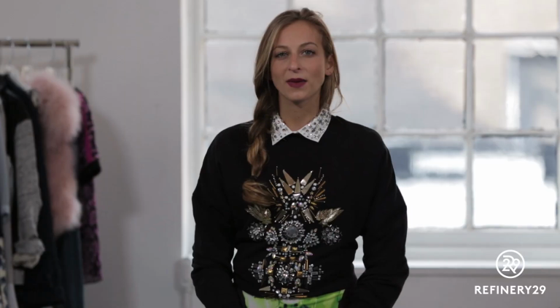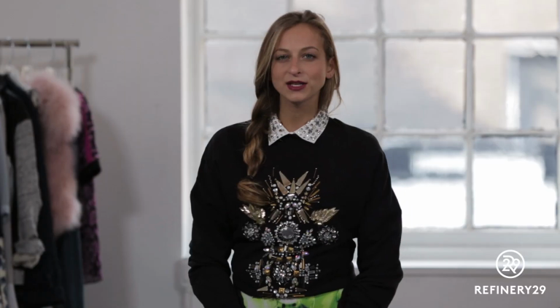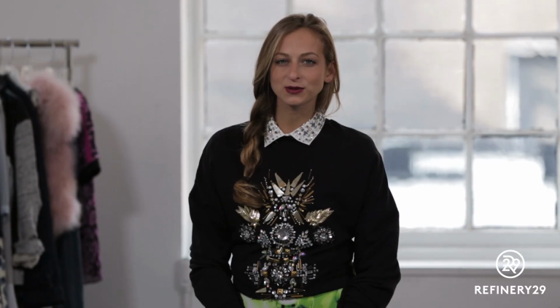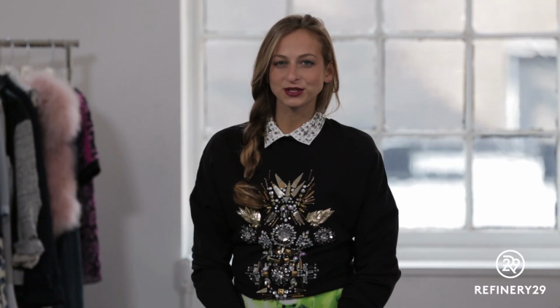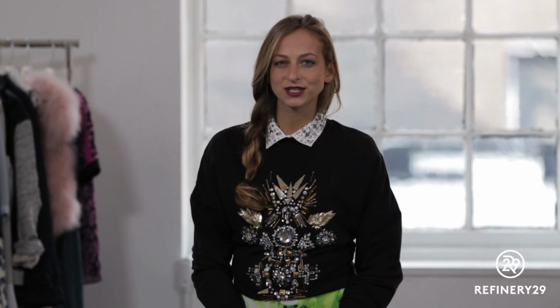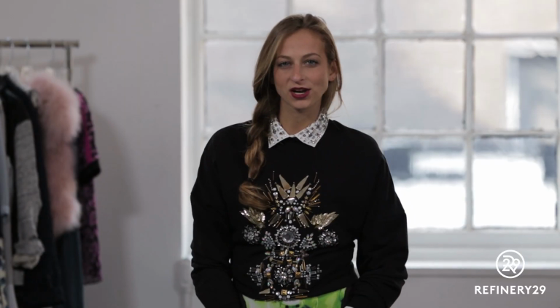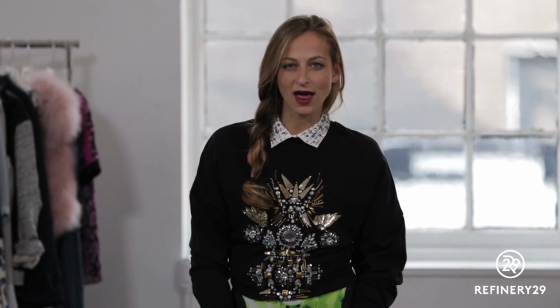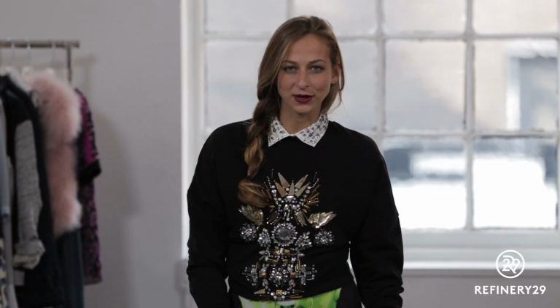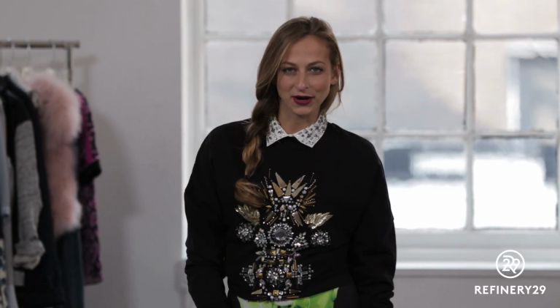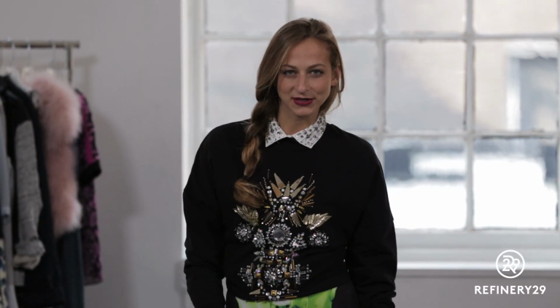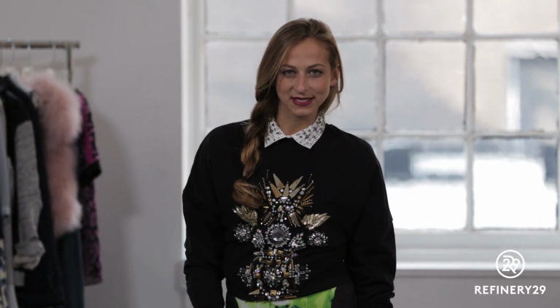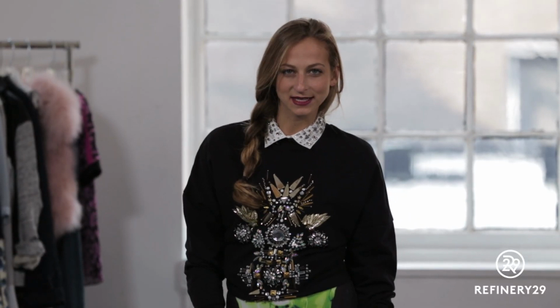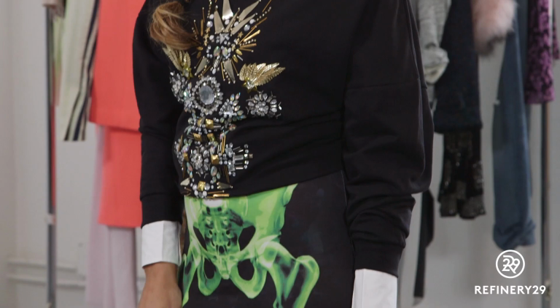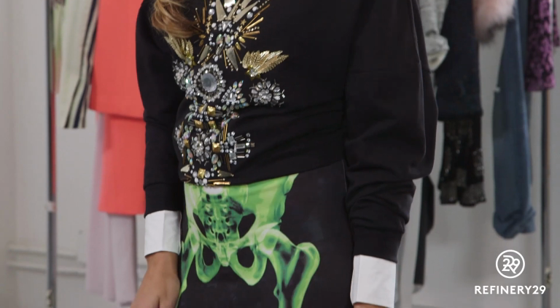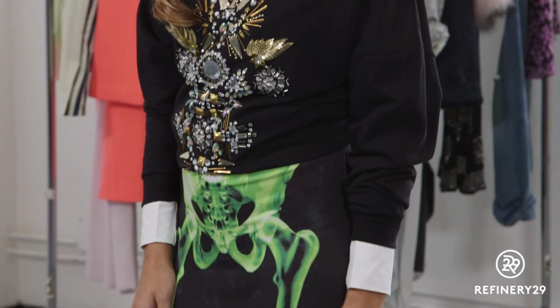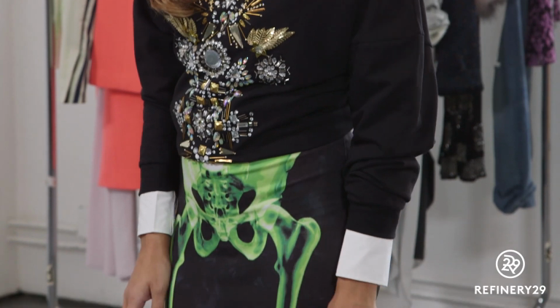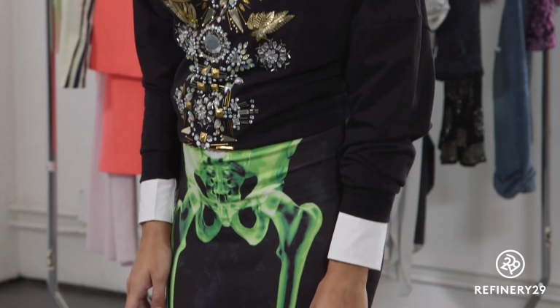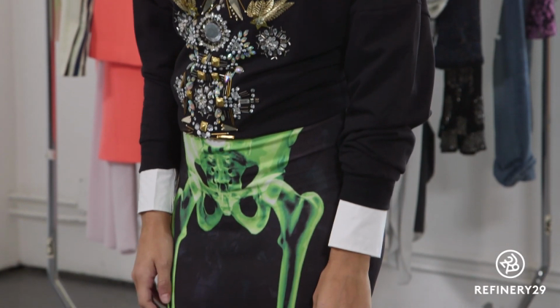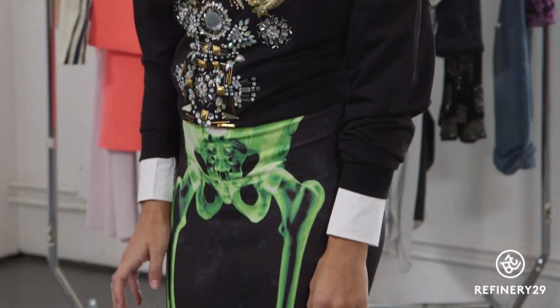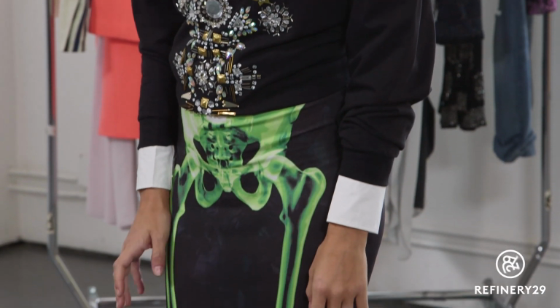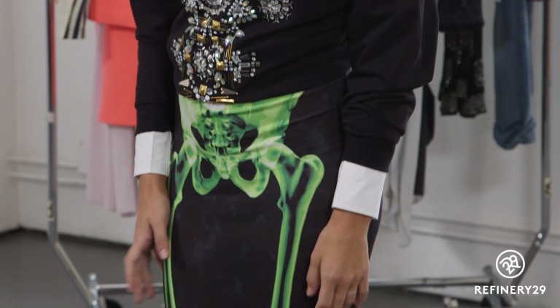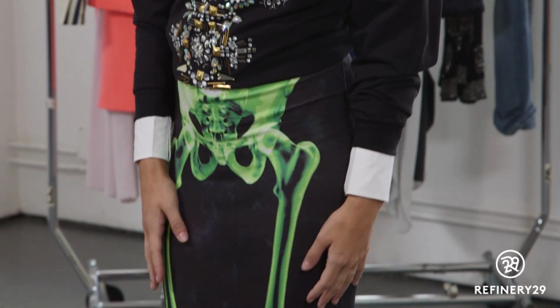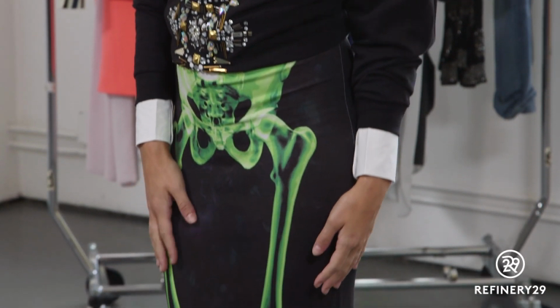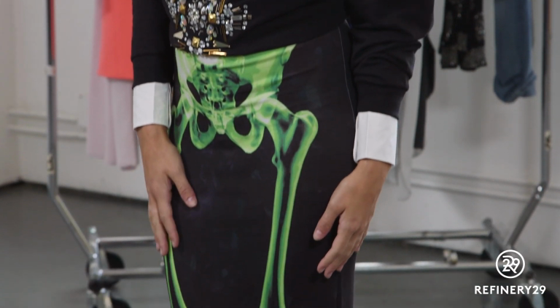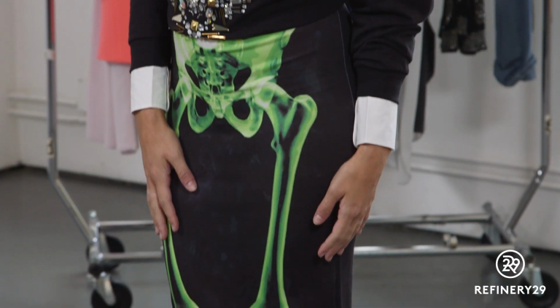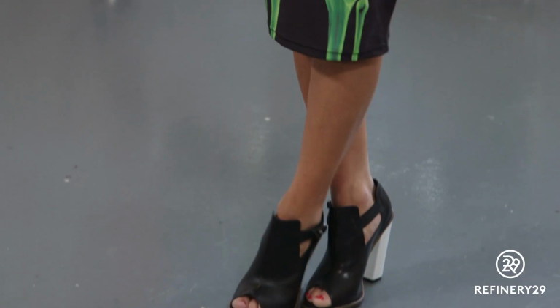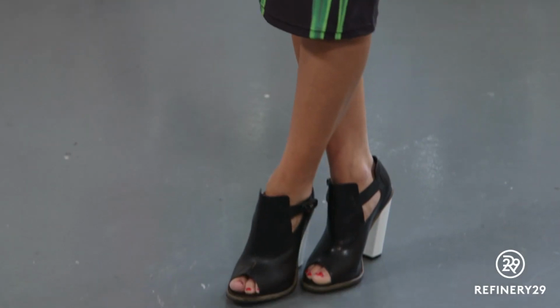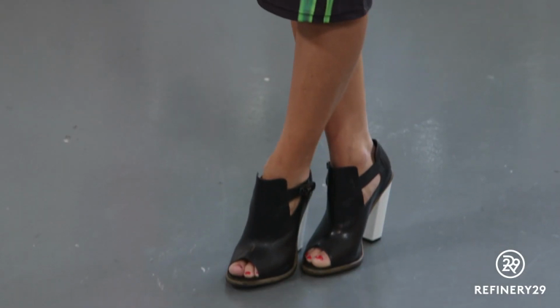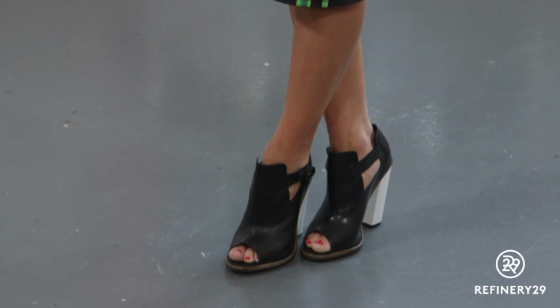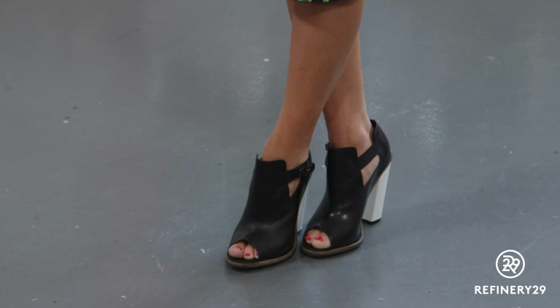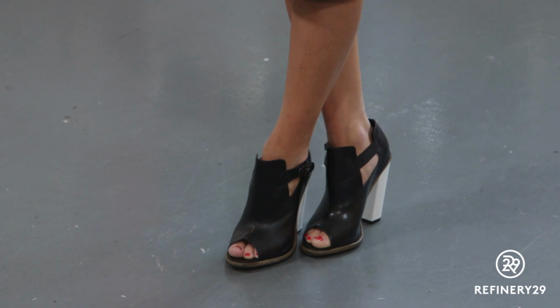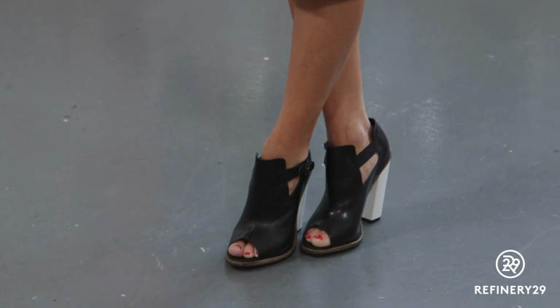Embellished sweatshirts are everywhere this season, so amp up their funky vibe with a fun skirt and chunky heels.